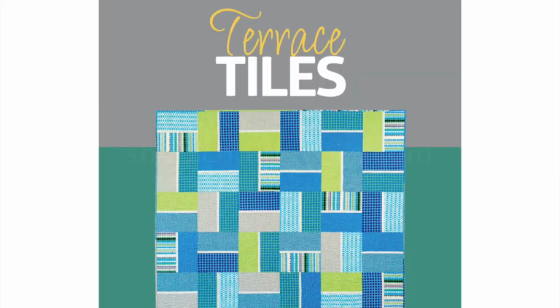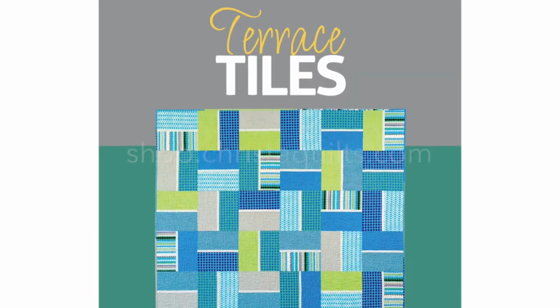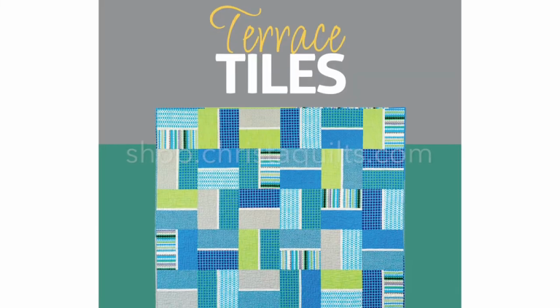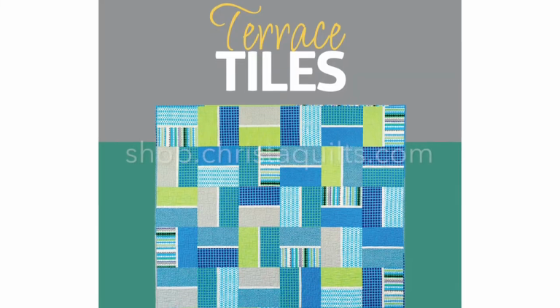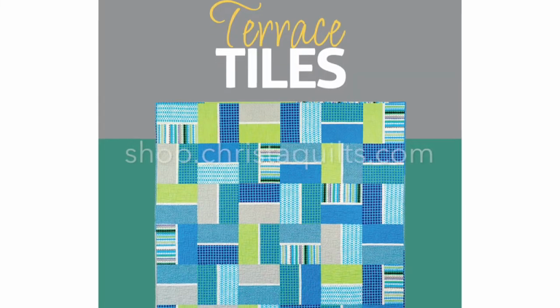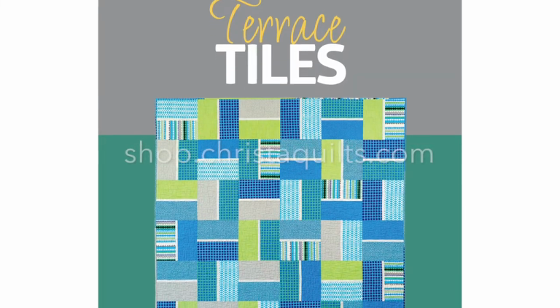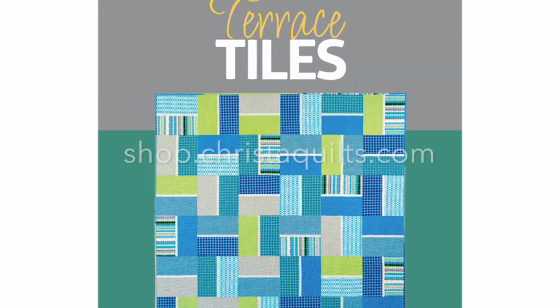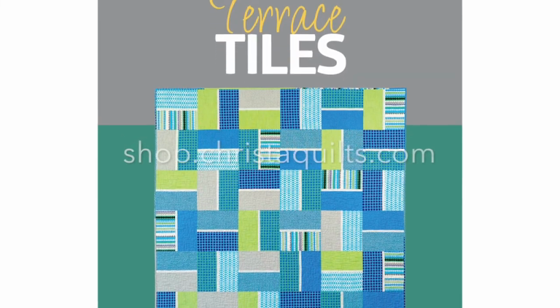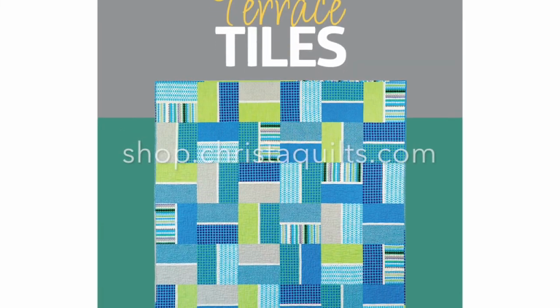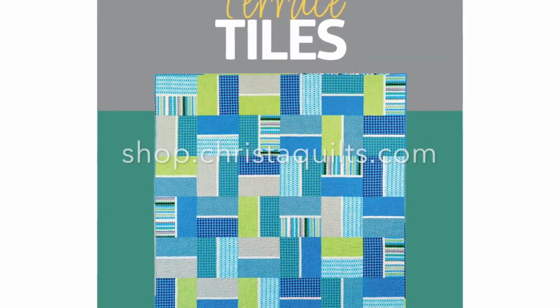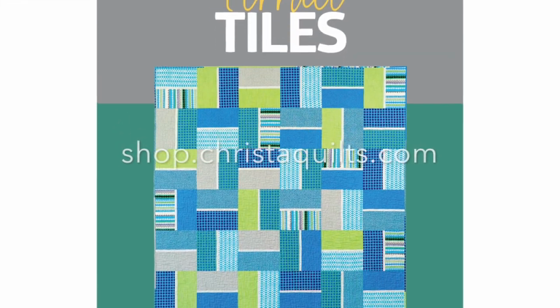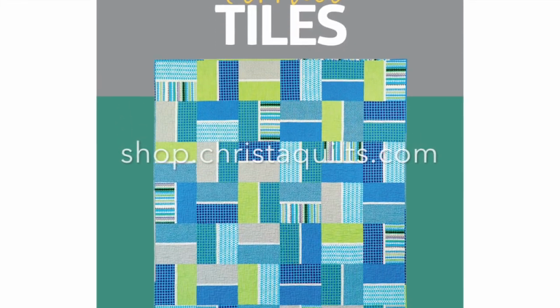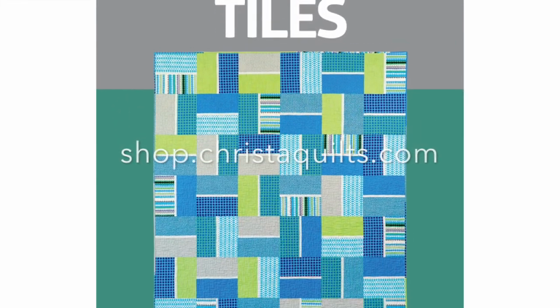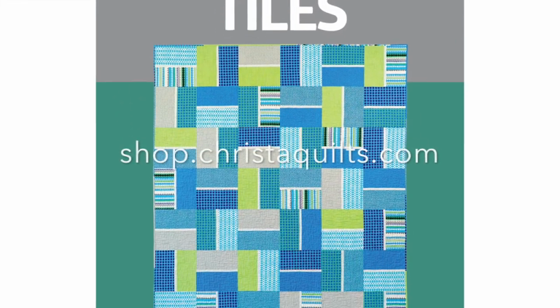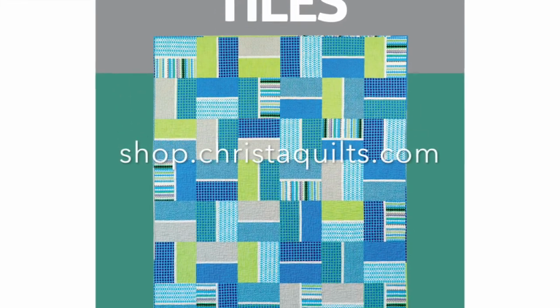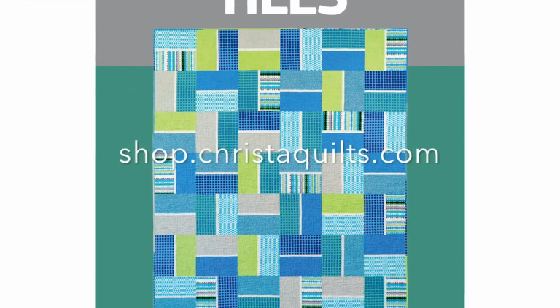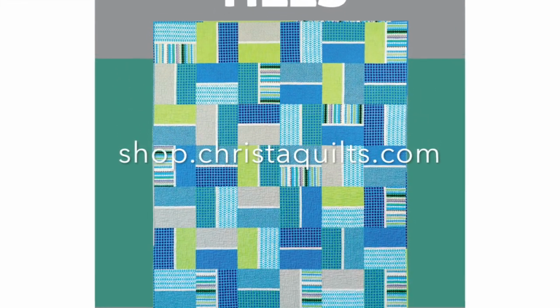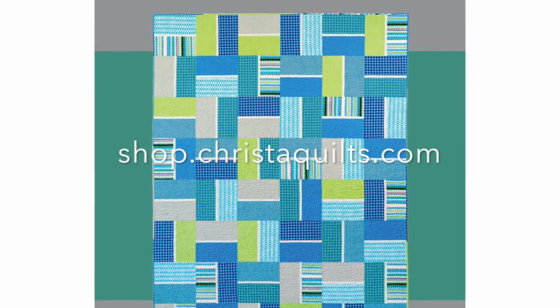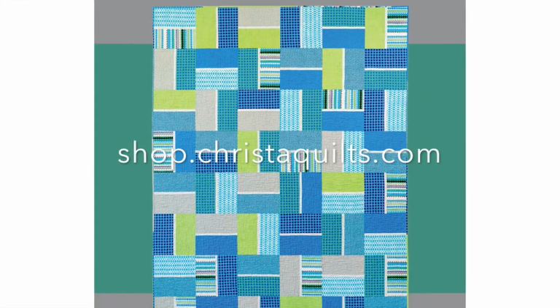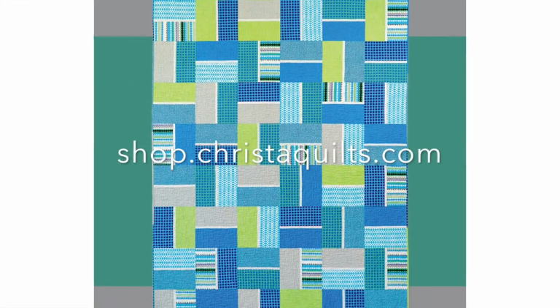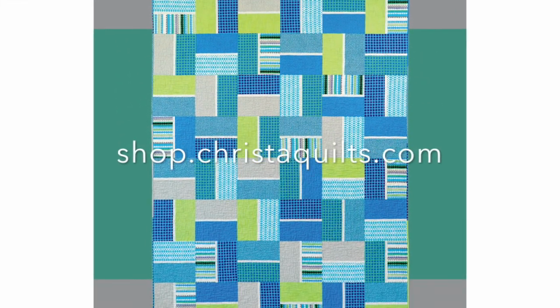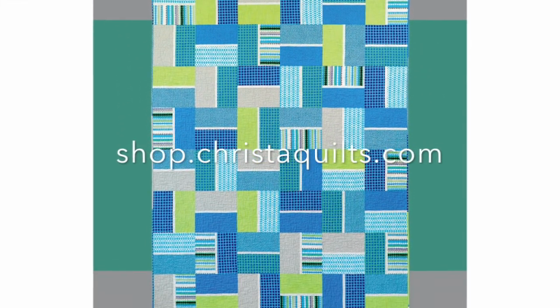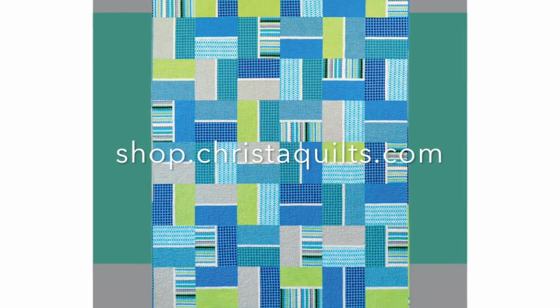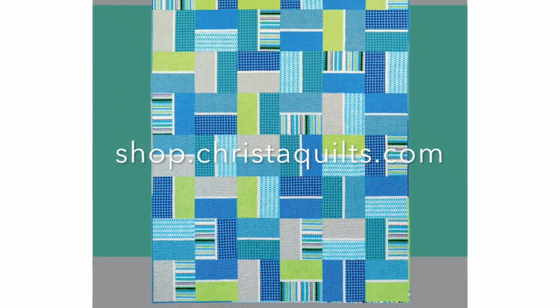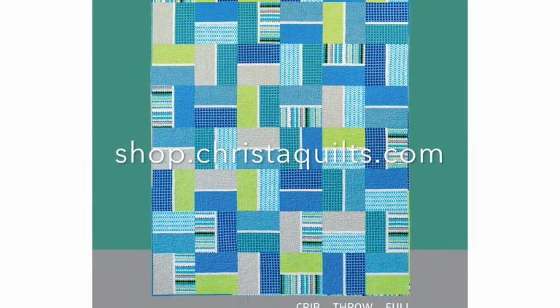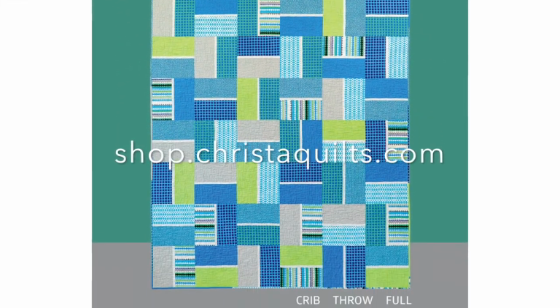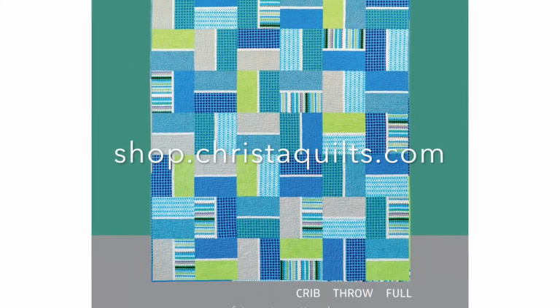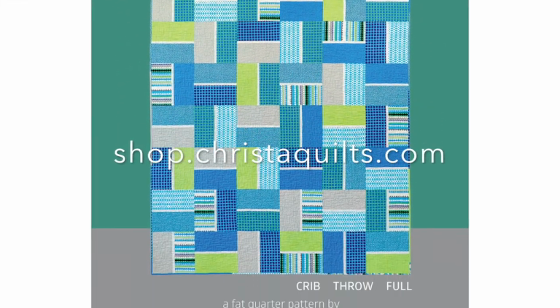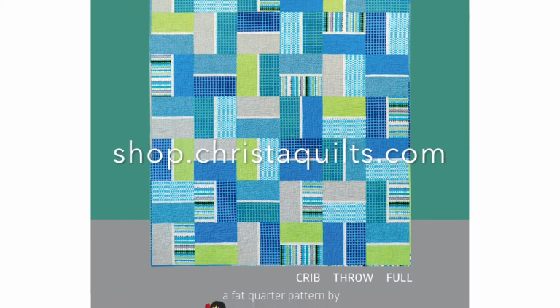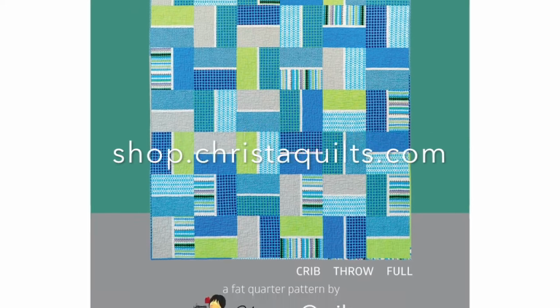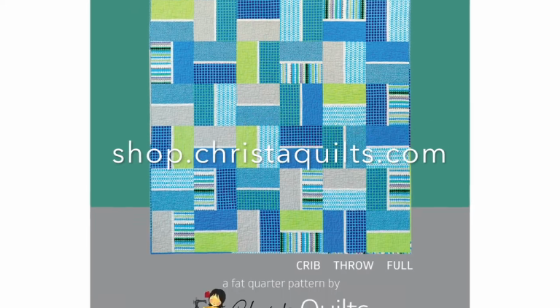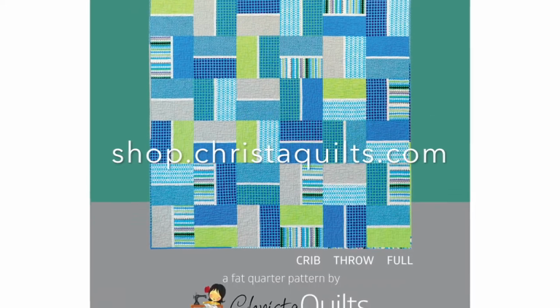If you'd like to get my Terrace Tiles pattern, just go to shop.KristaQuilts.com.